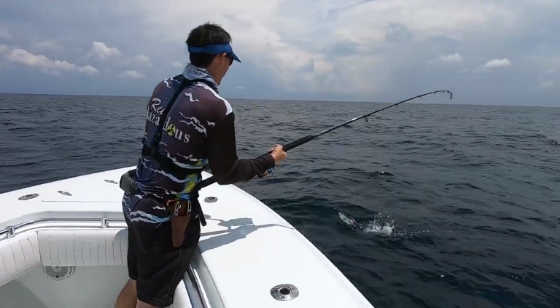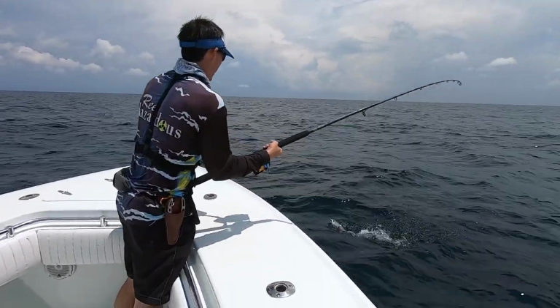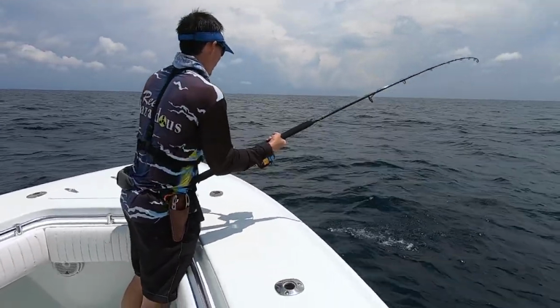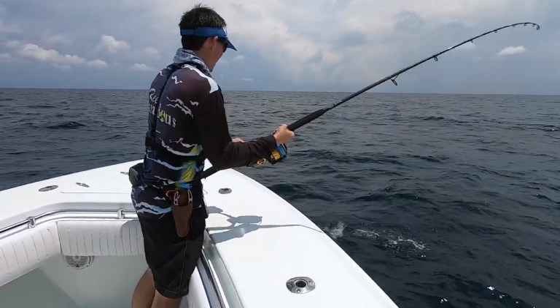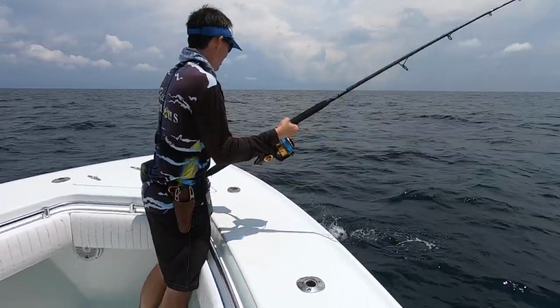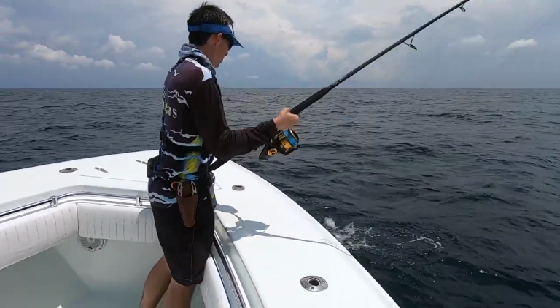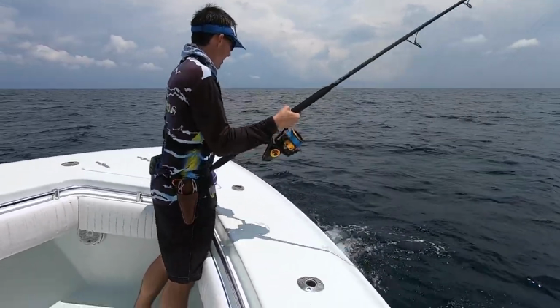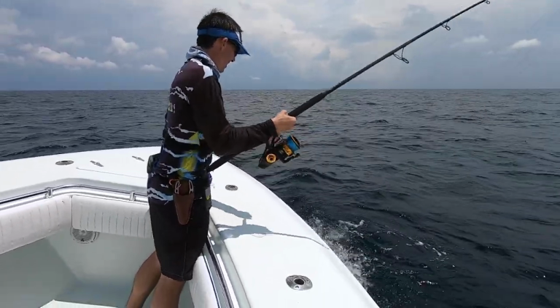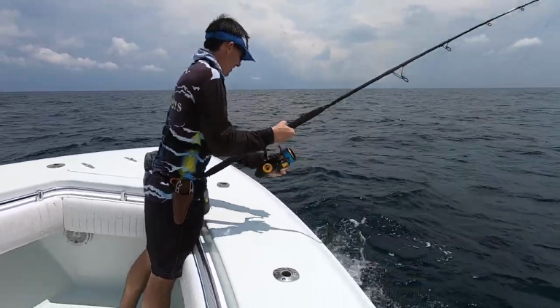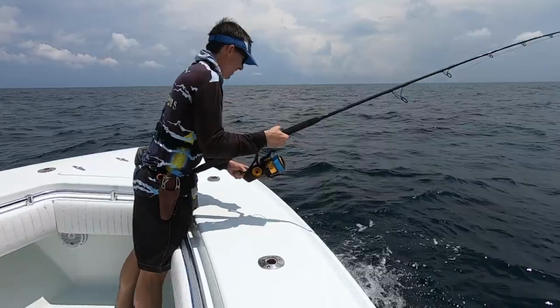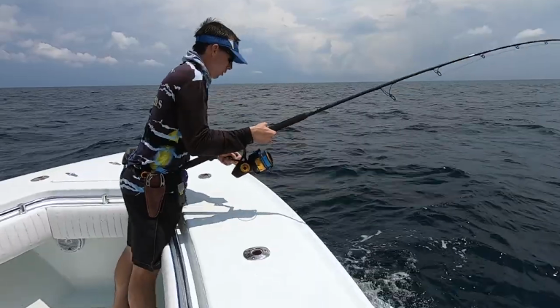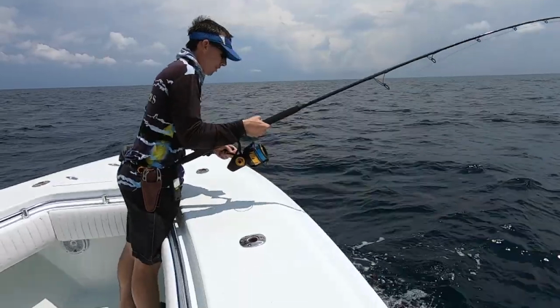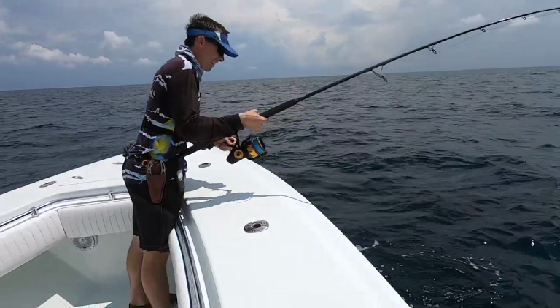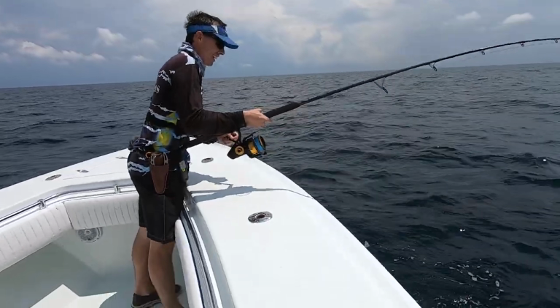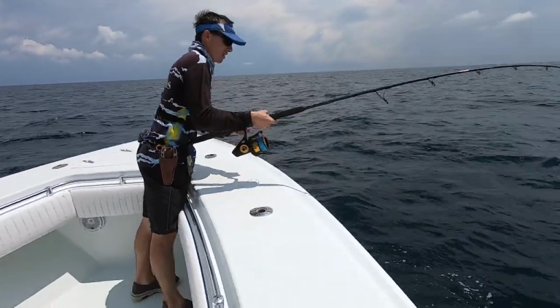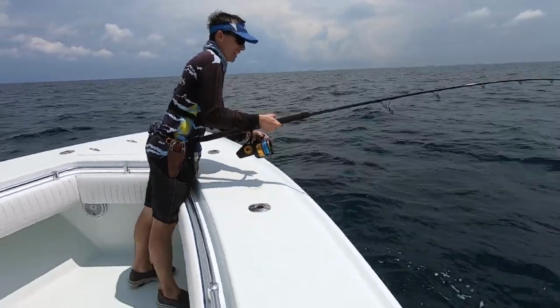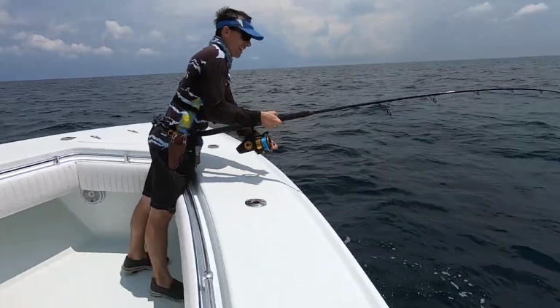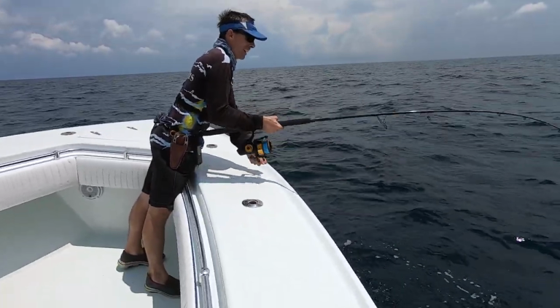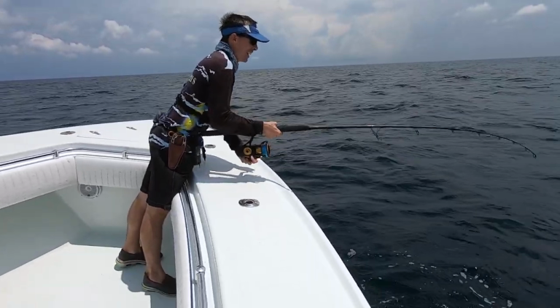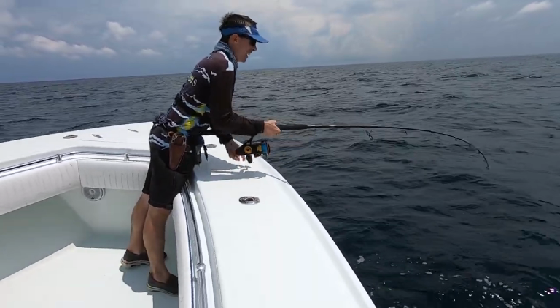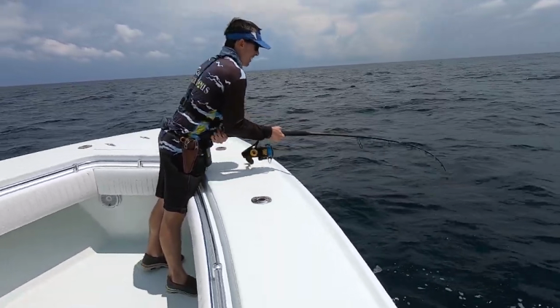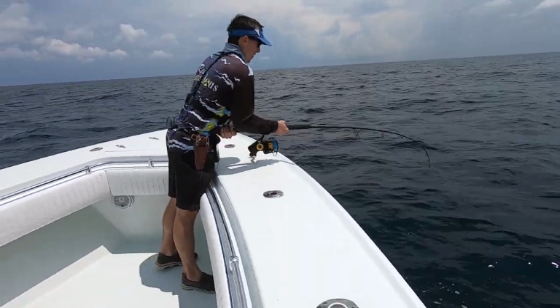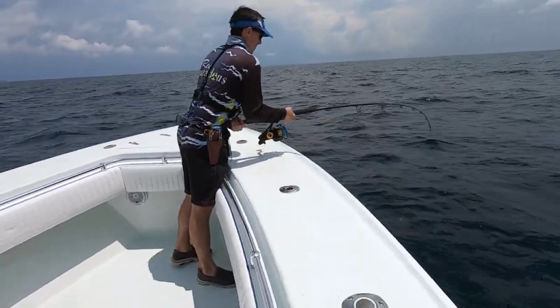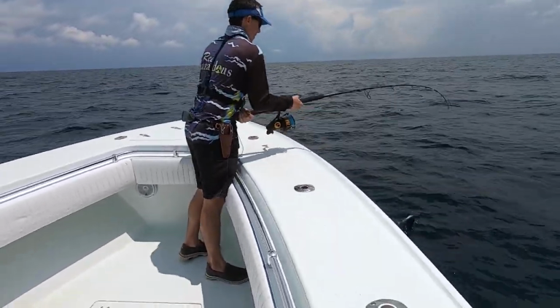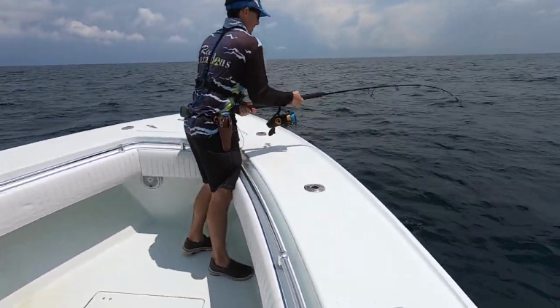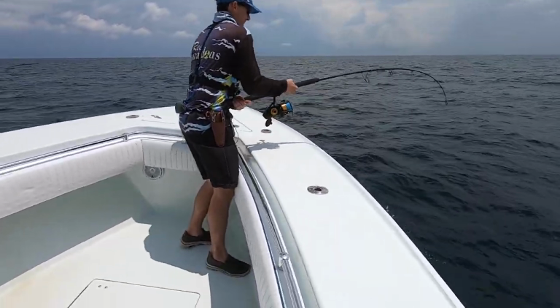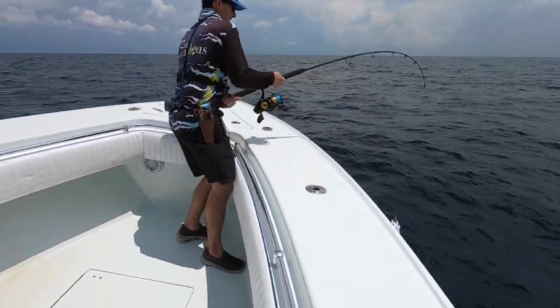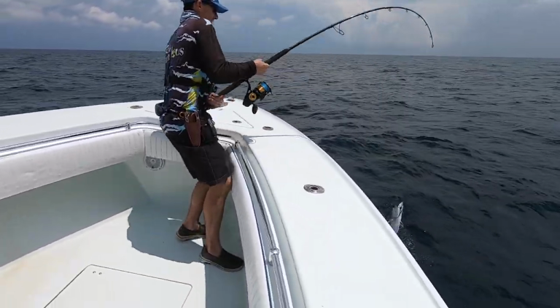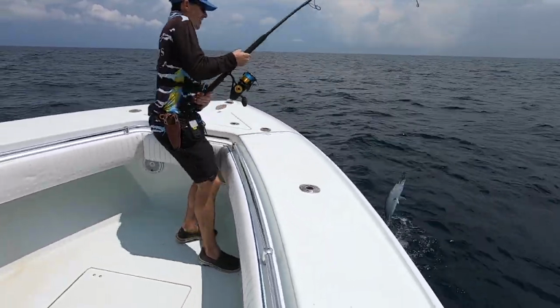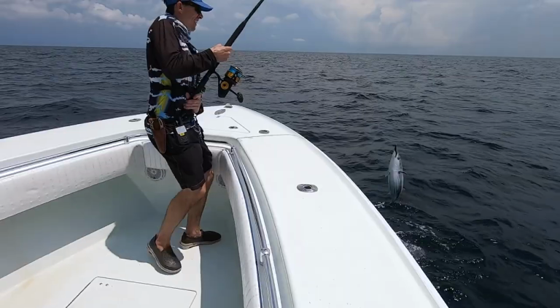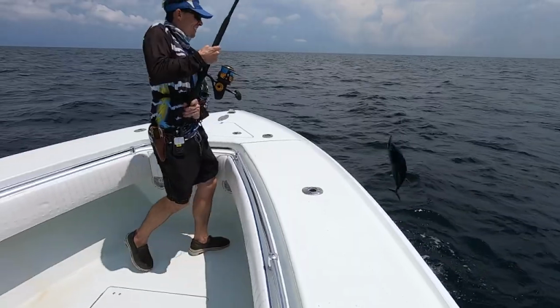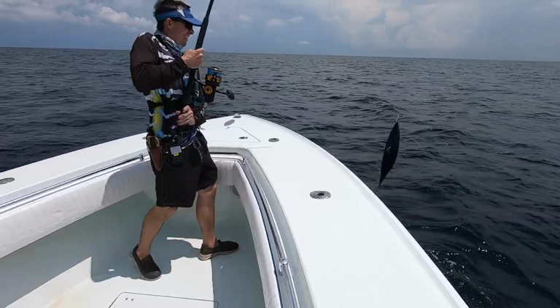He said, hey, you want to try it? I said sure. So I'm casting, just popping it — boom, I catch a skipjack tuna.